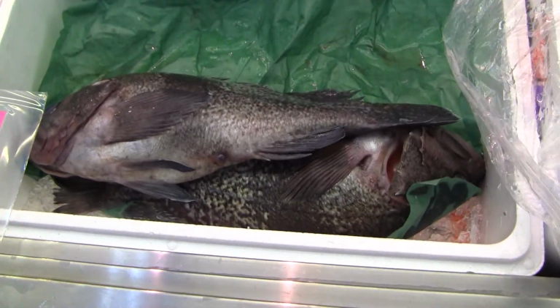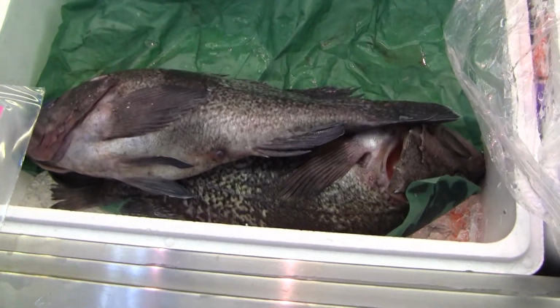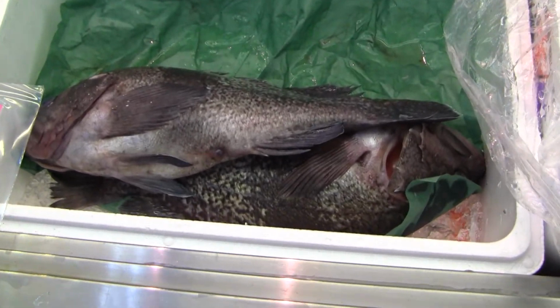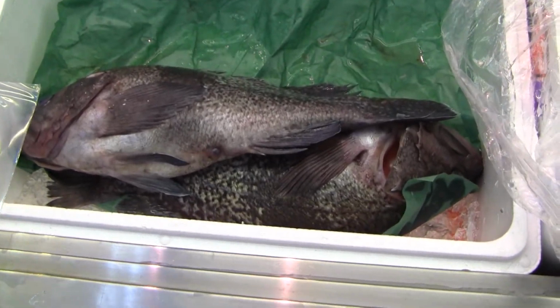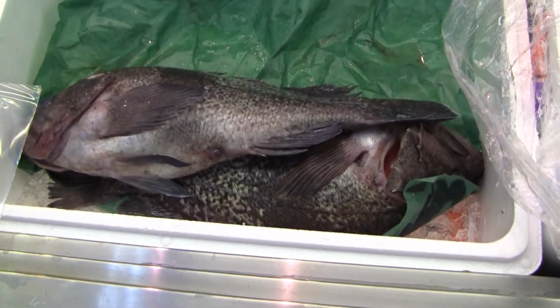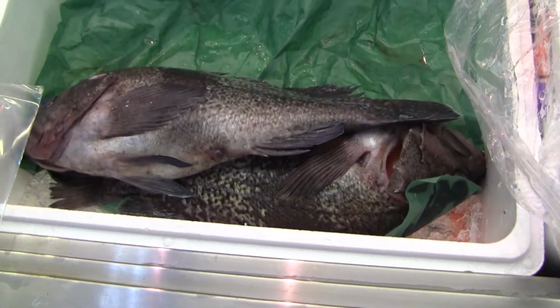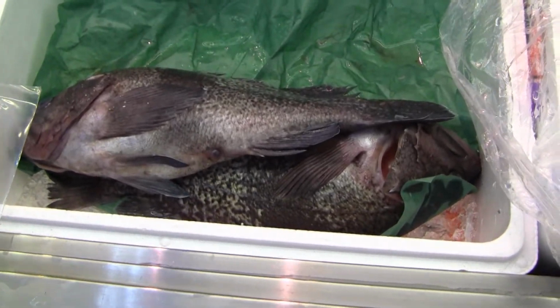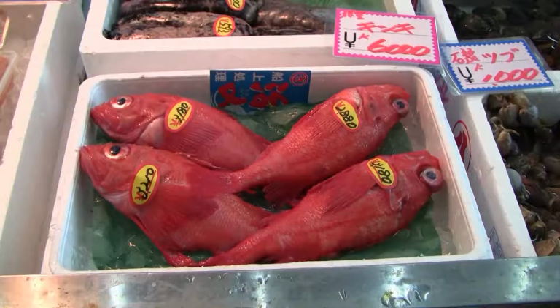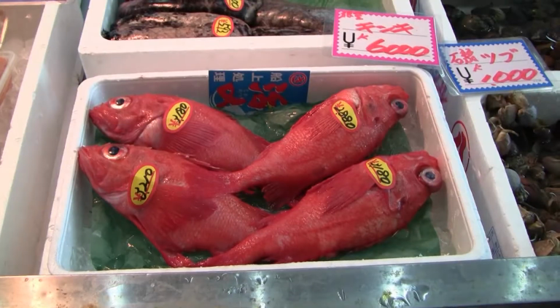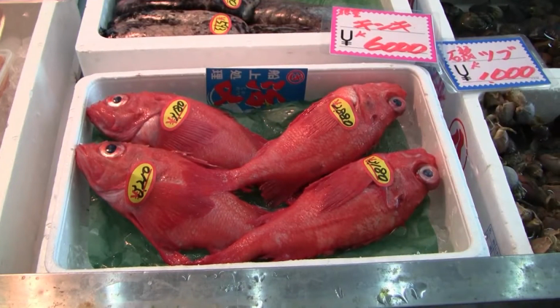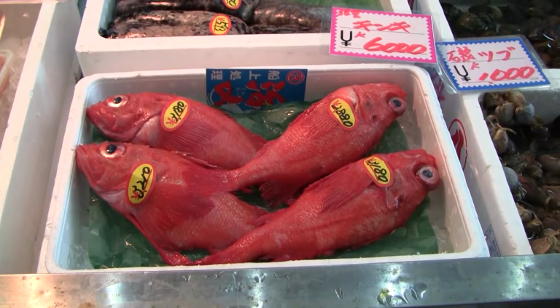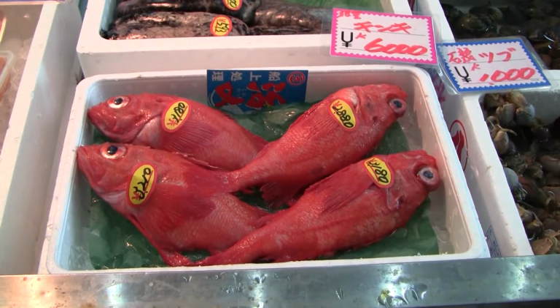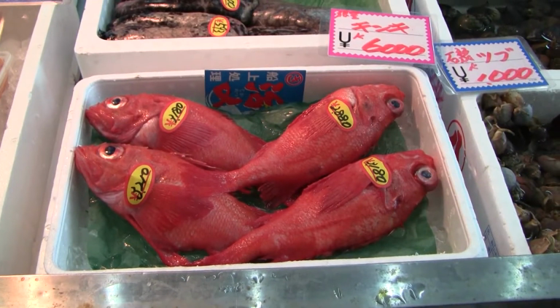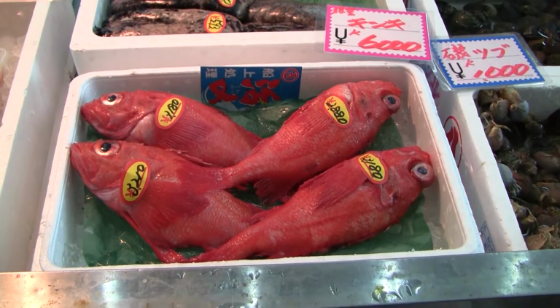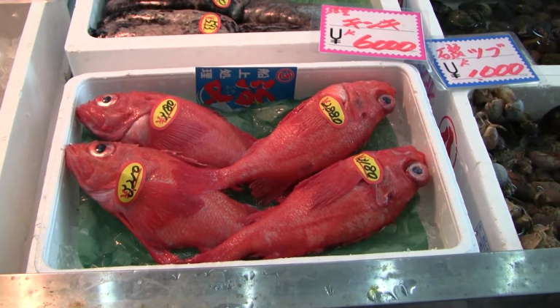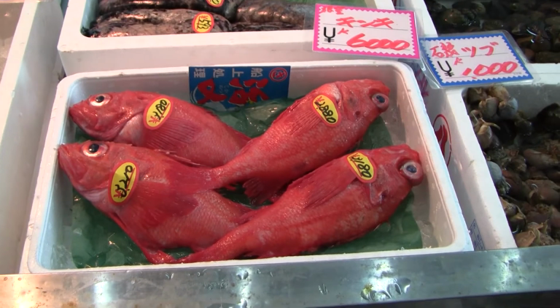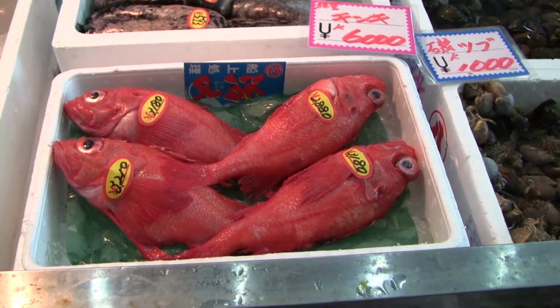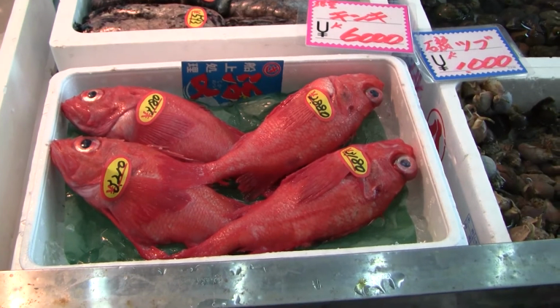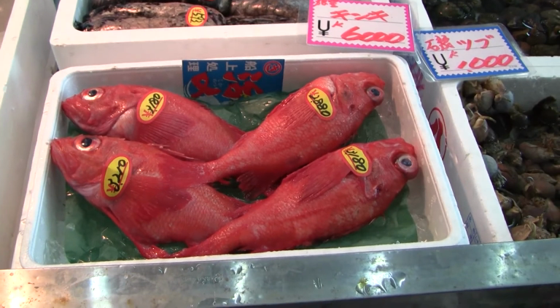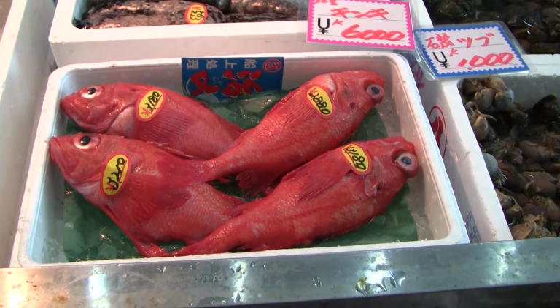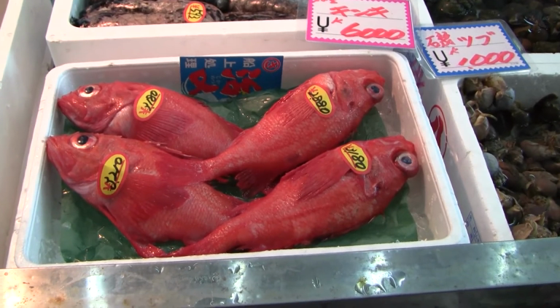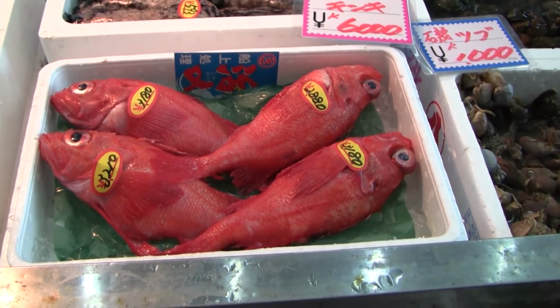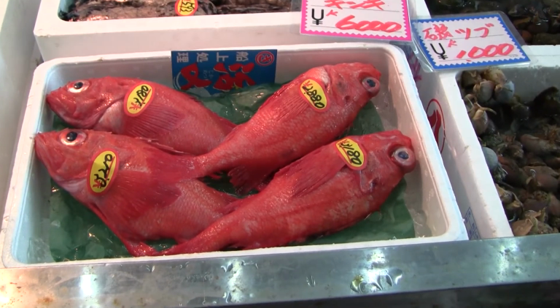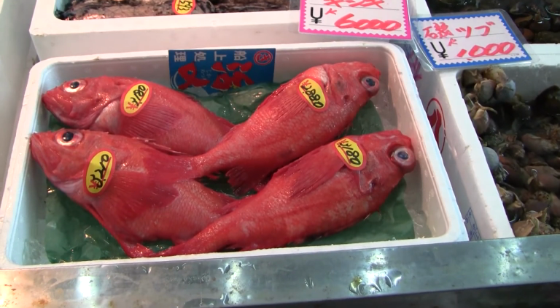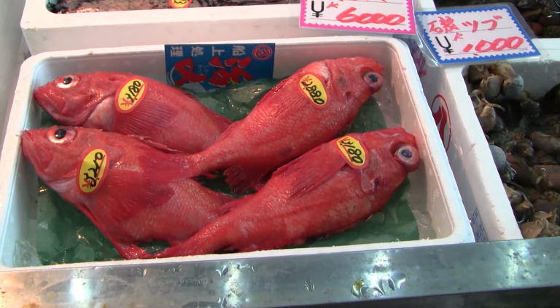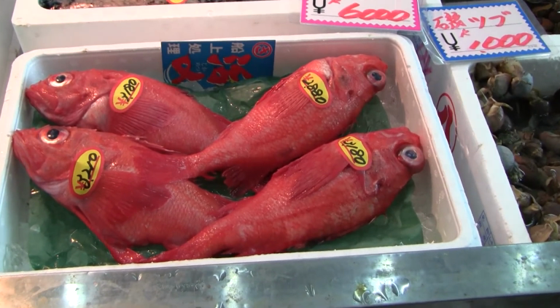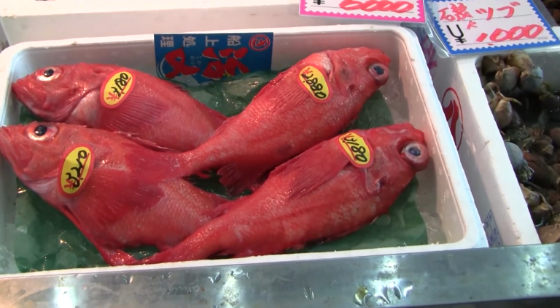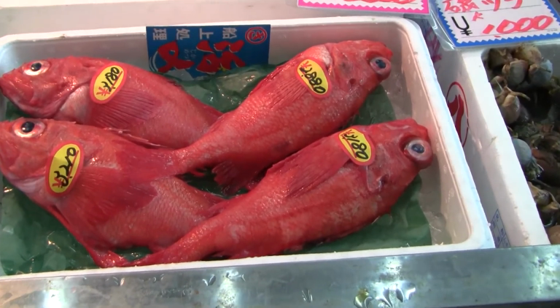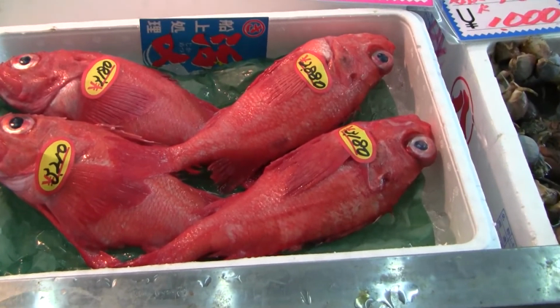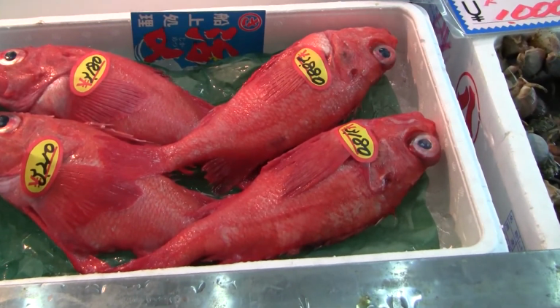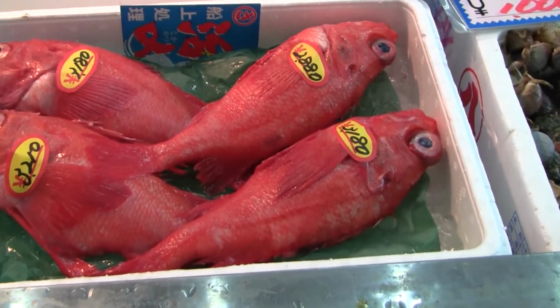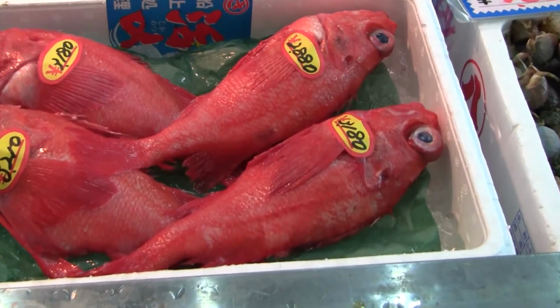And also this is one of the most expensive fish in Otaru, the kinki. It's very, very fatty.